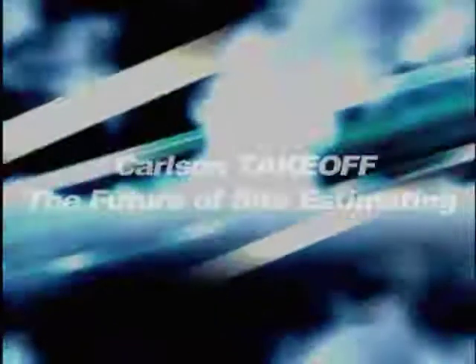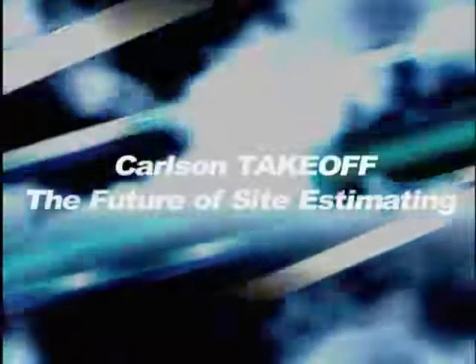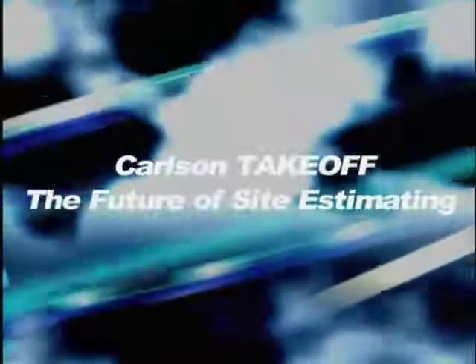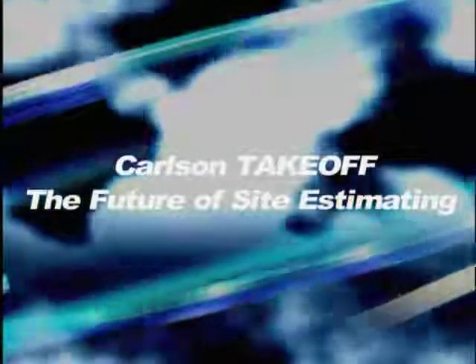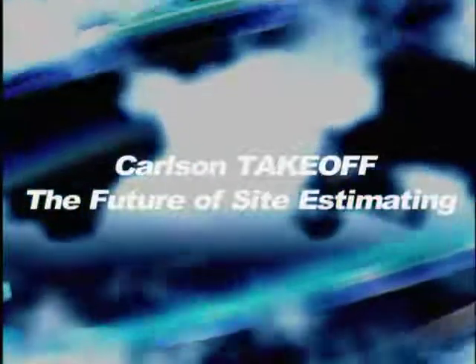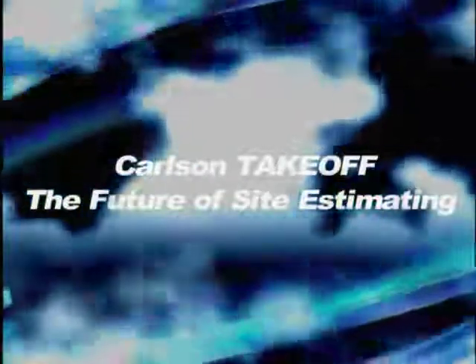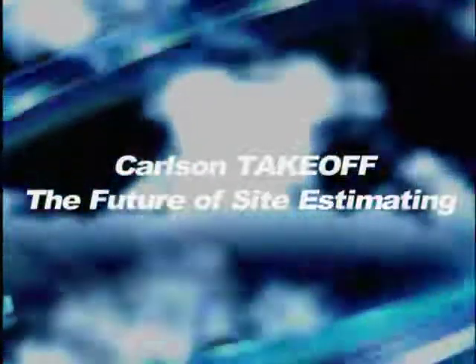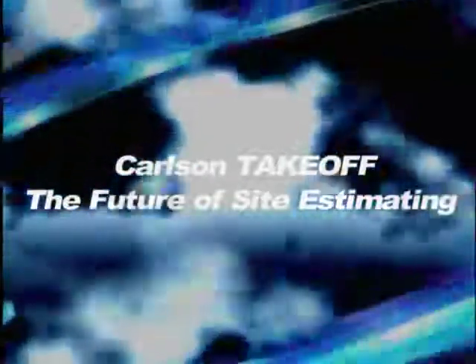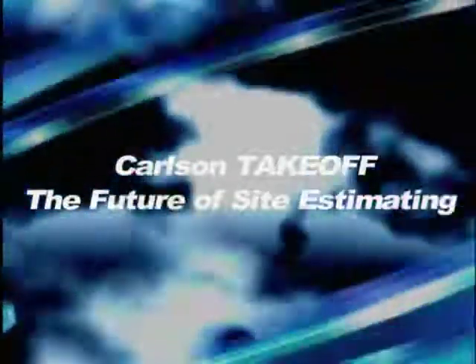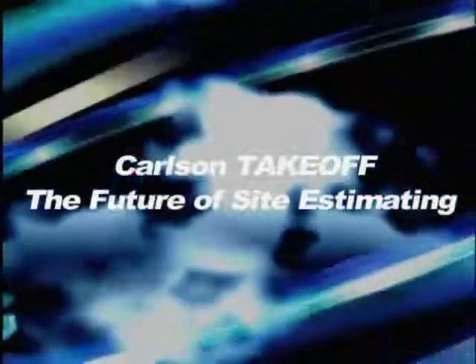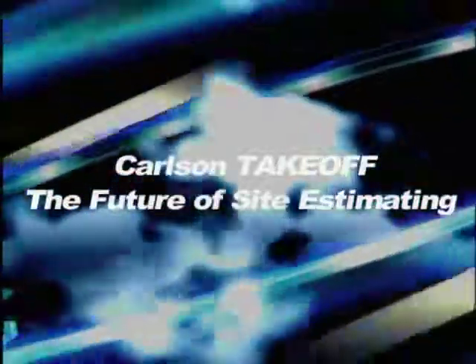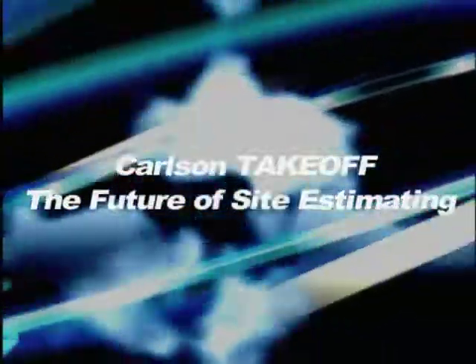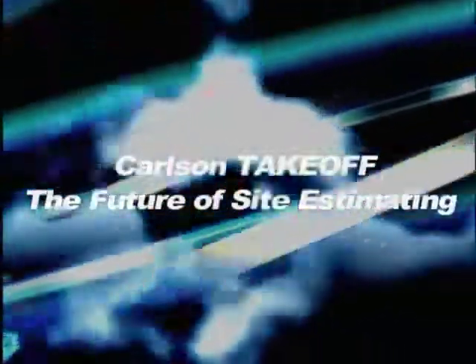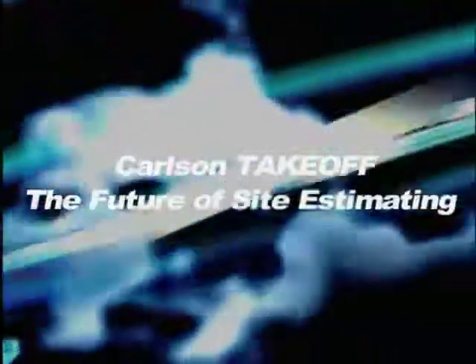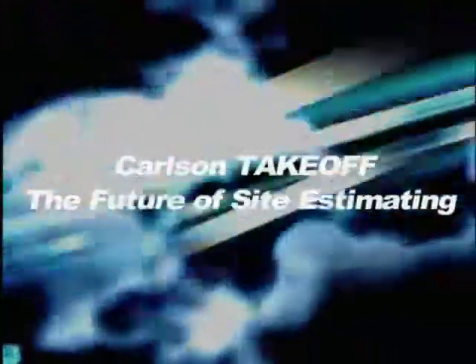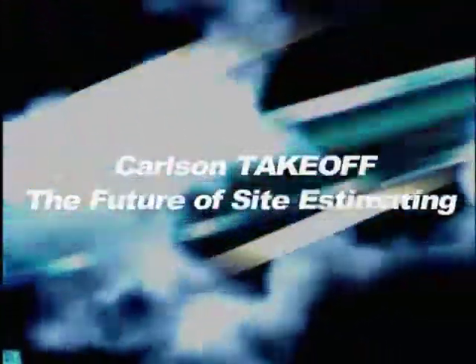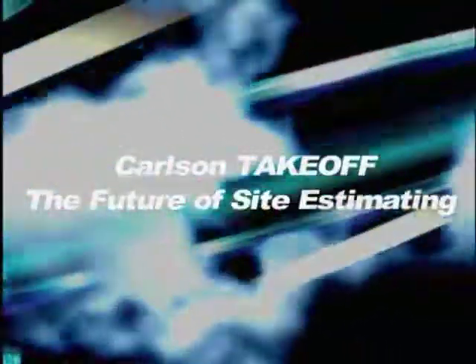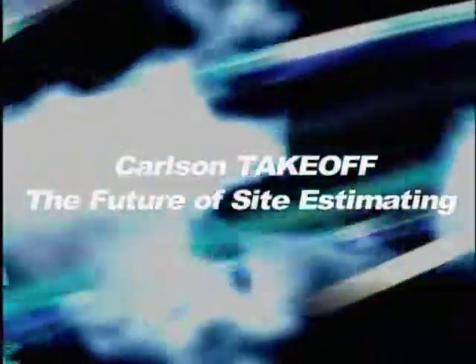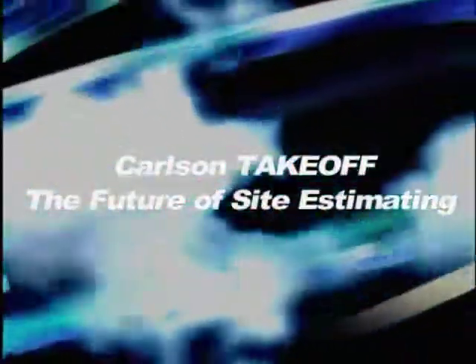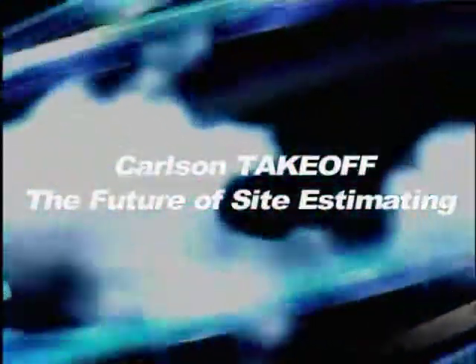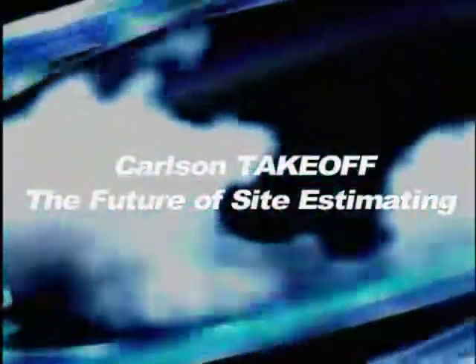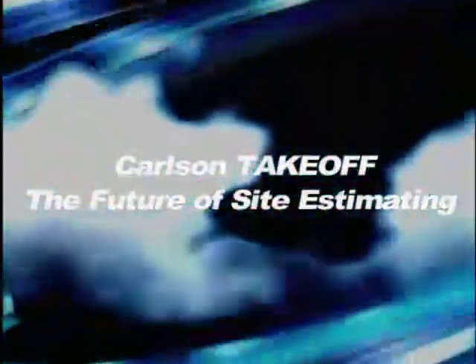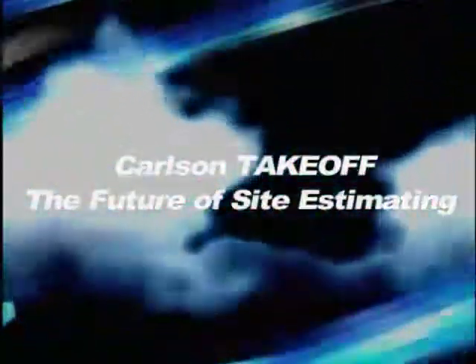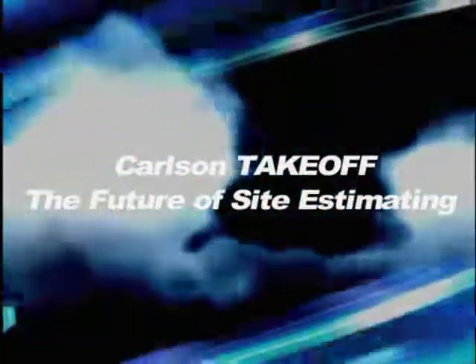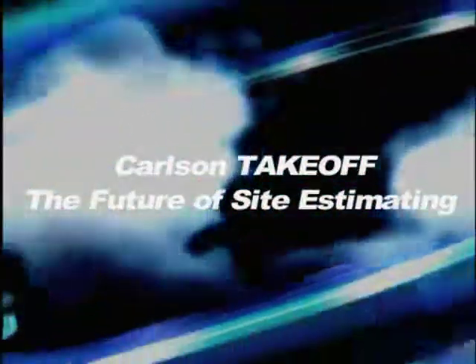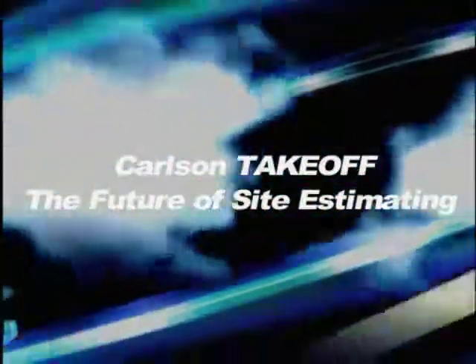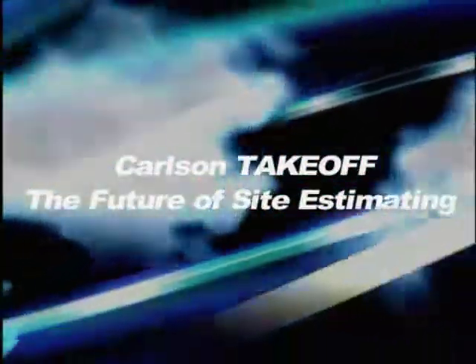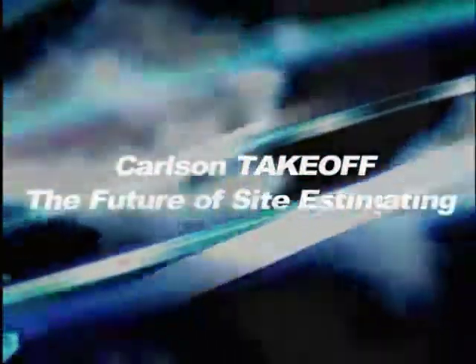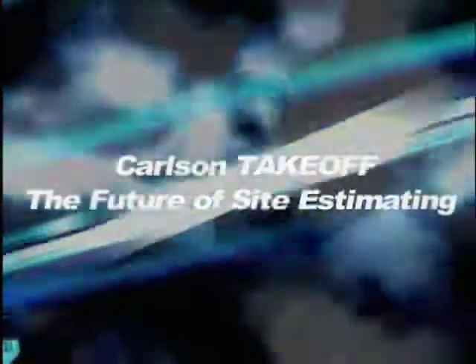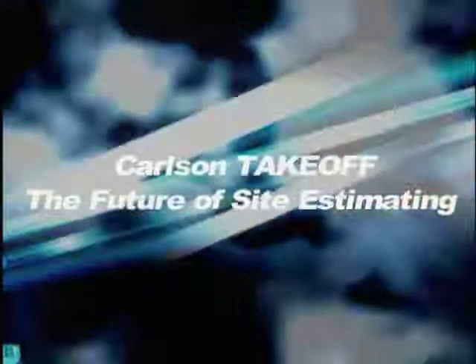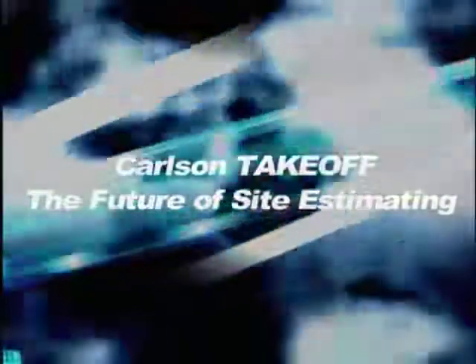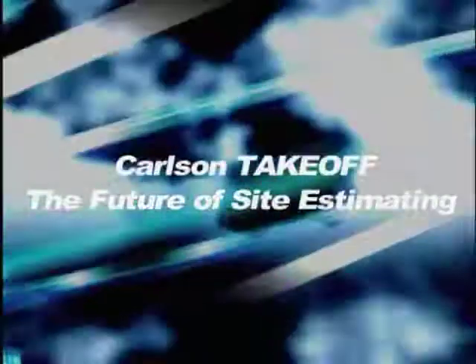Accurate models and intelligent automation — Carlson Takeoff is the future of site estimating.